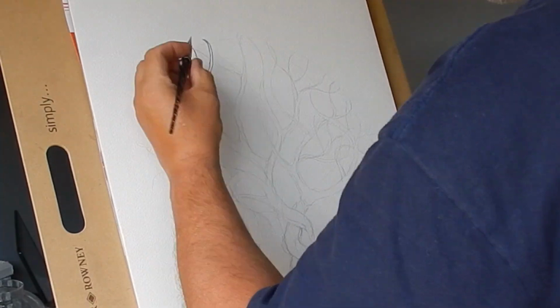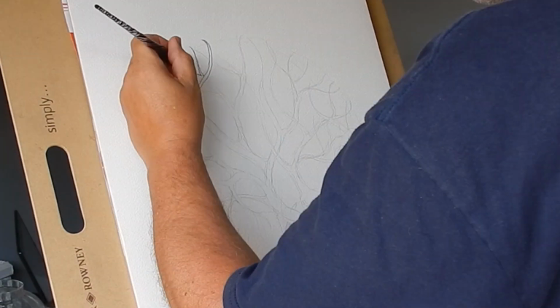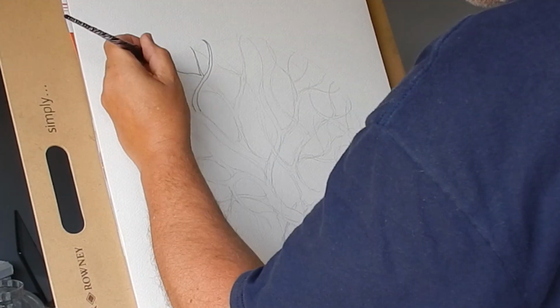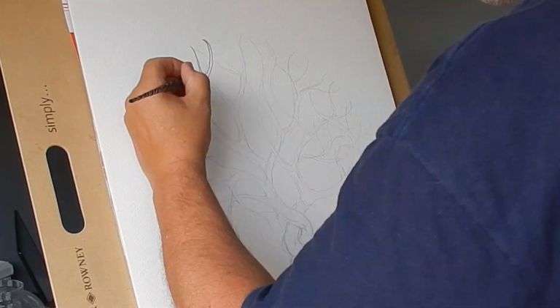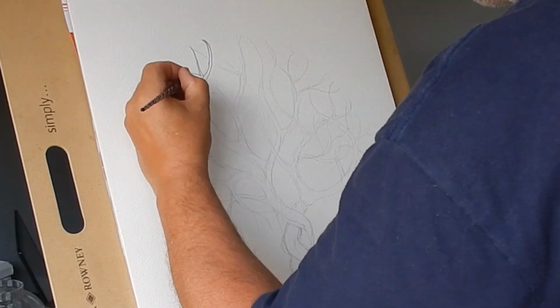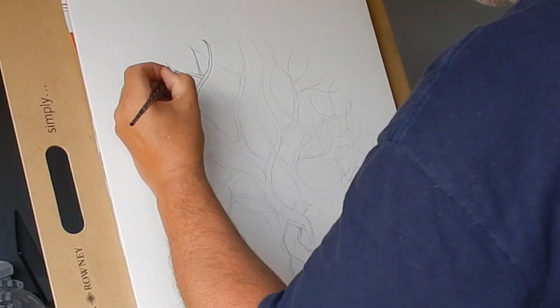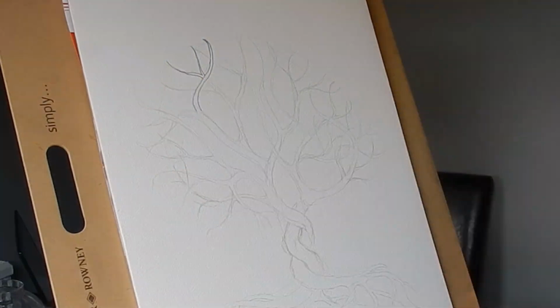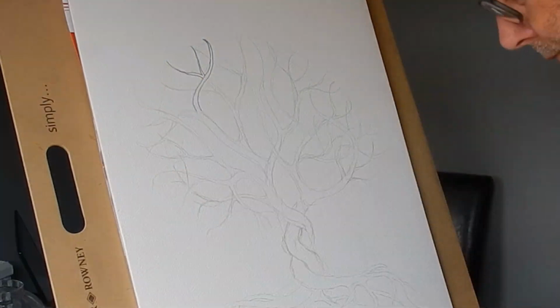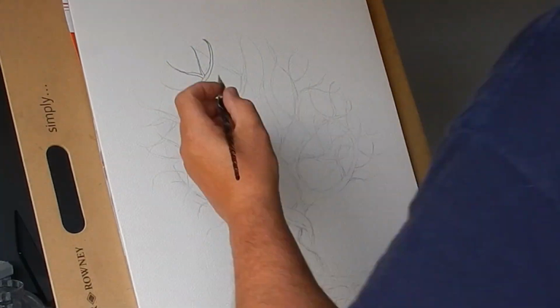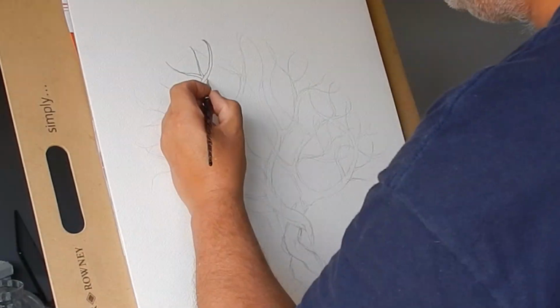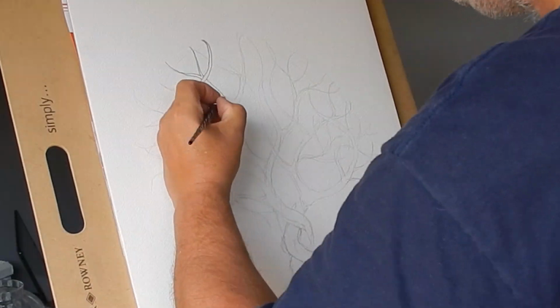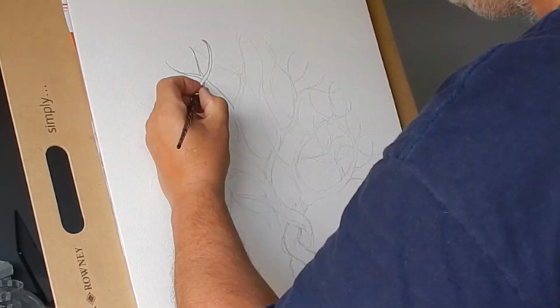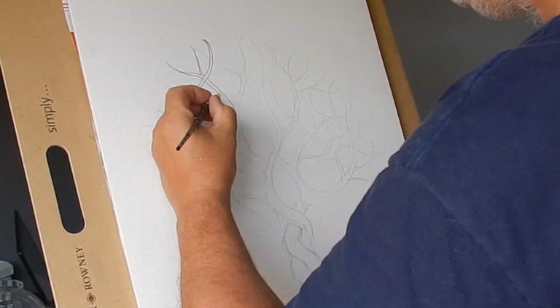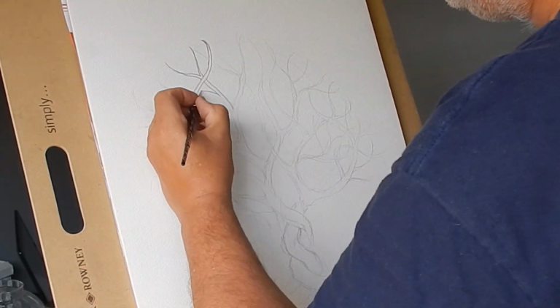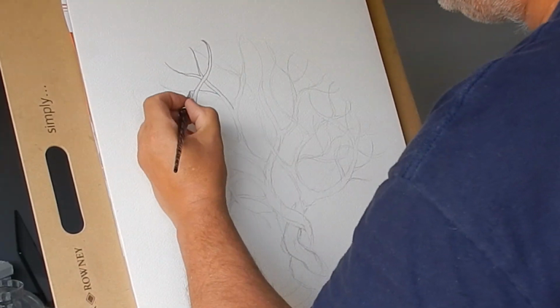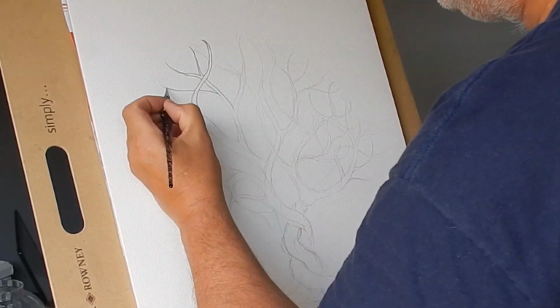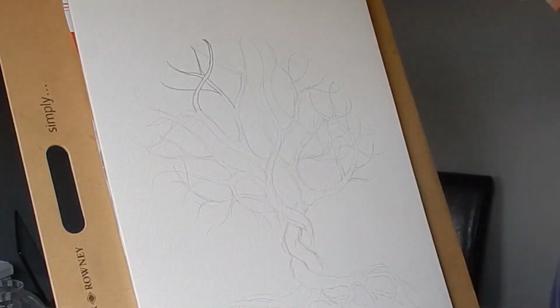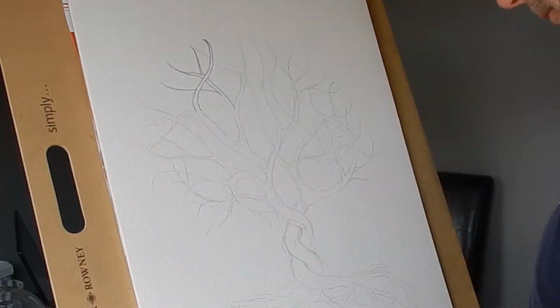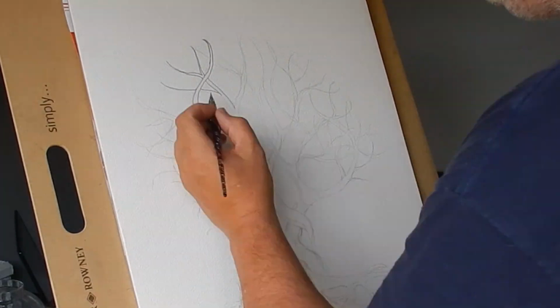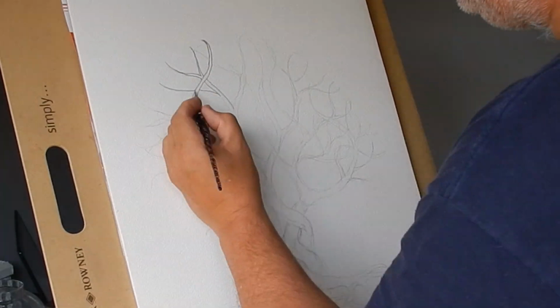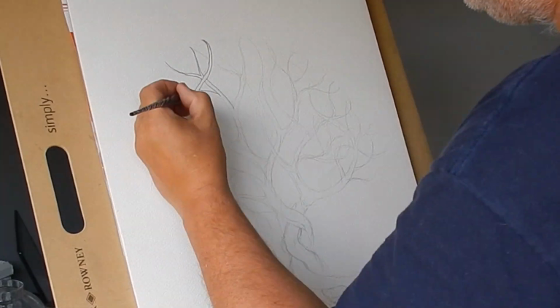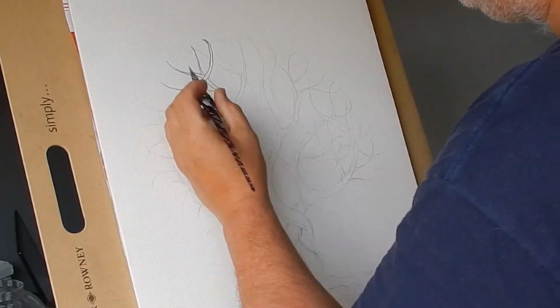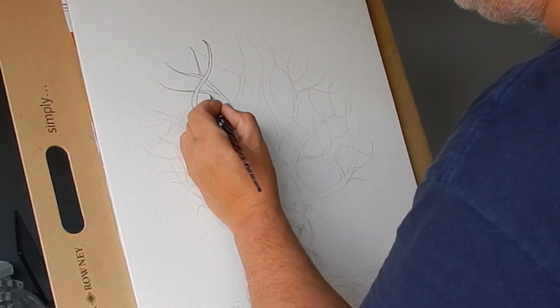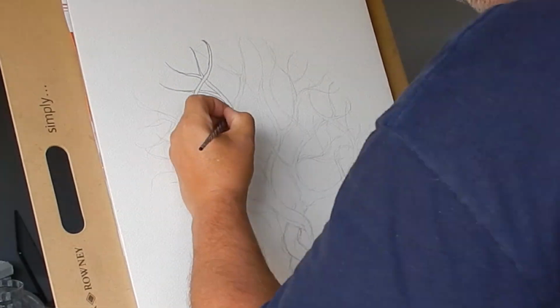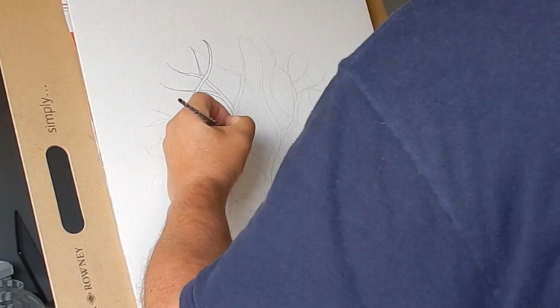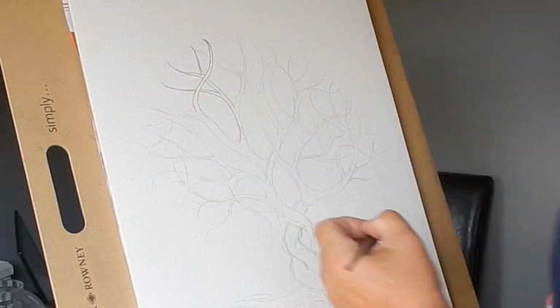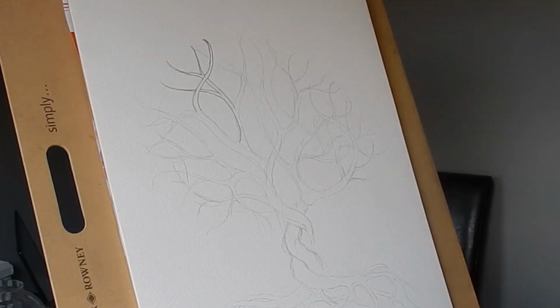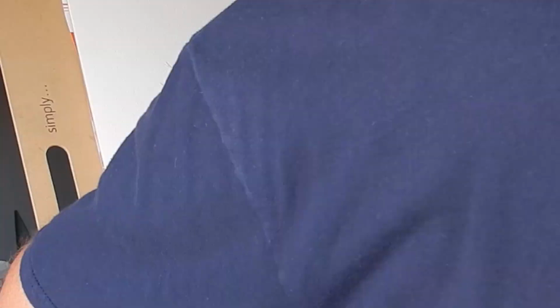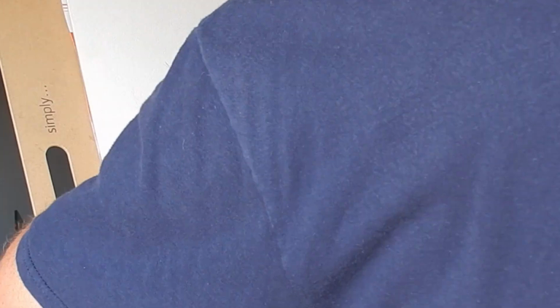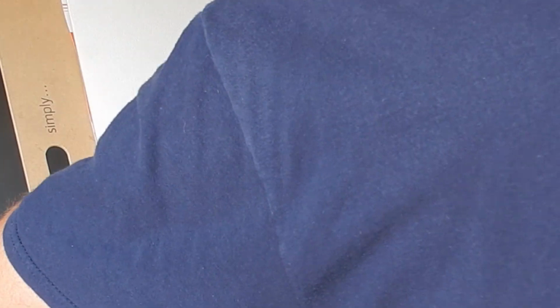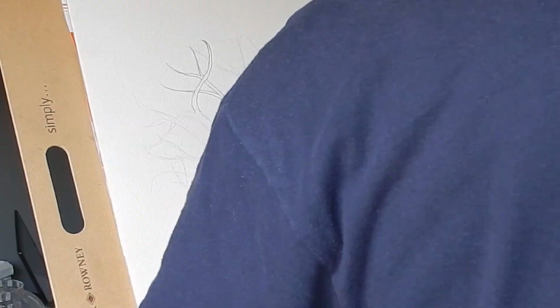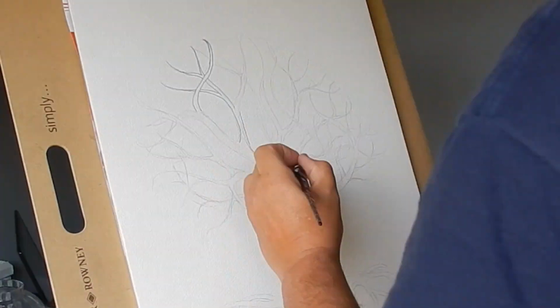So anyway, I began with a light sketch straight out of my head. I'm doing the Tree of Life.